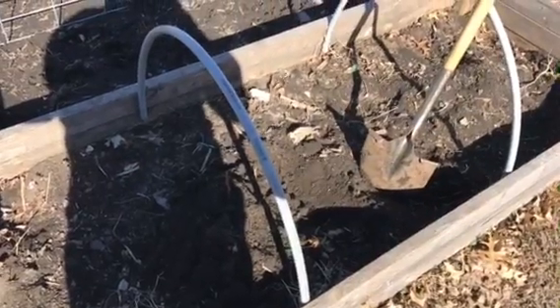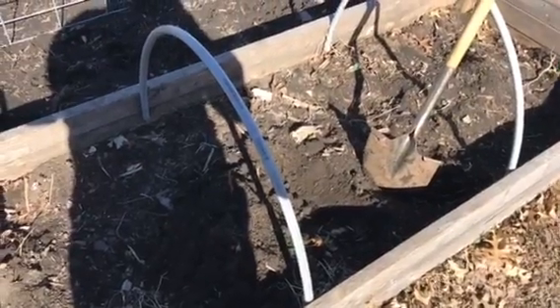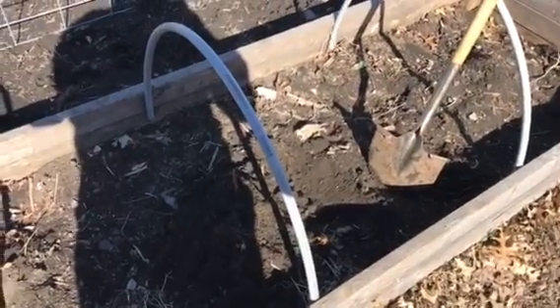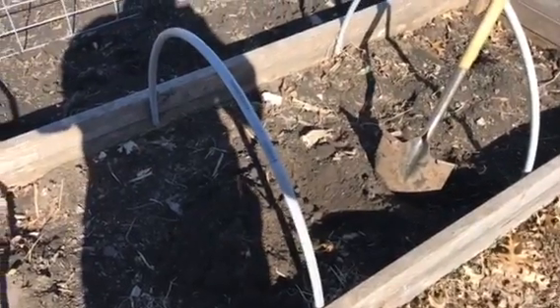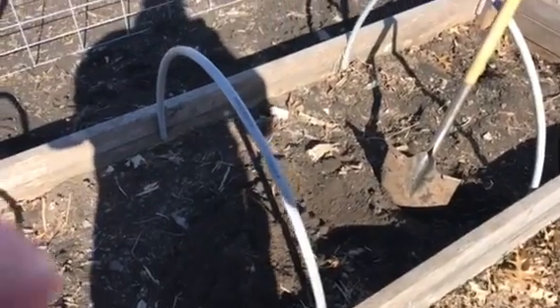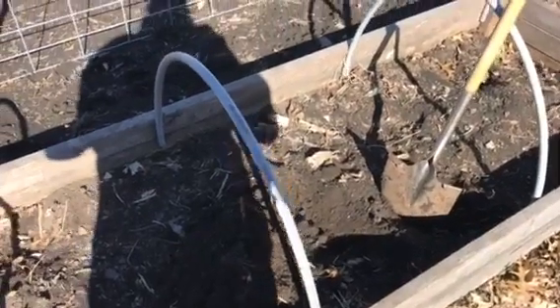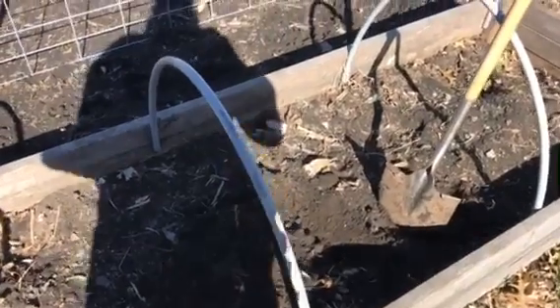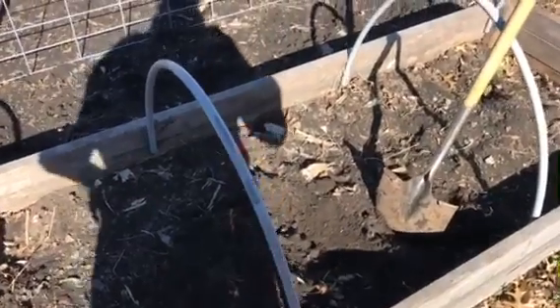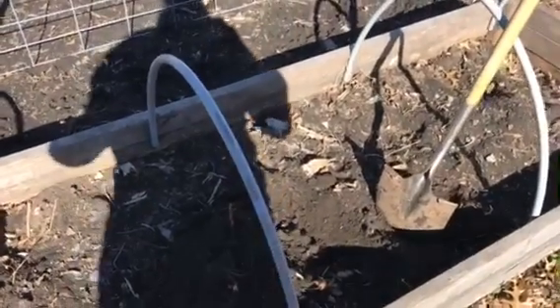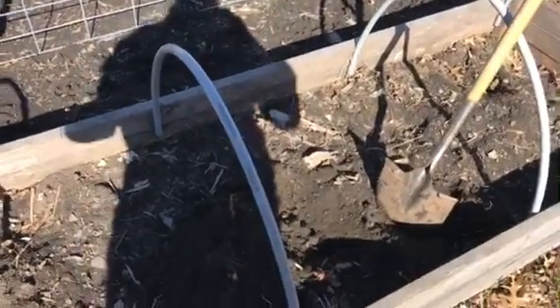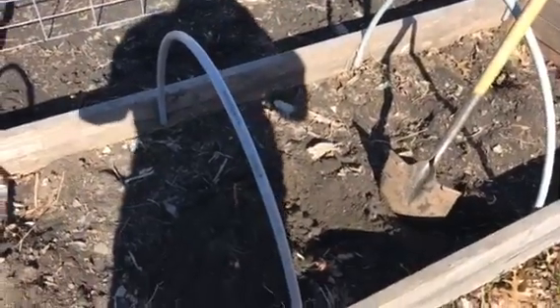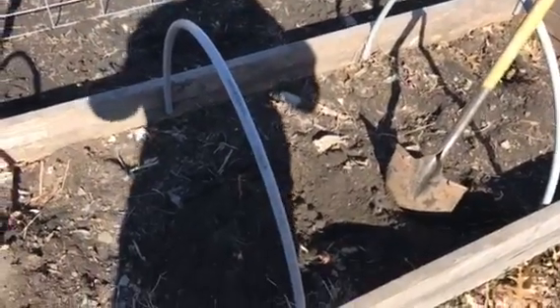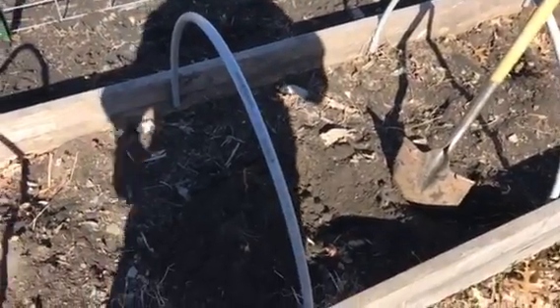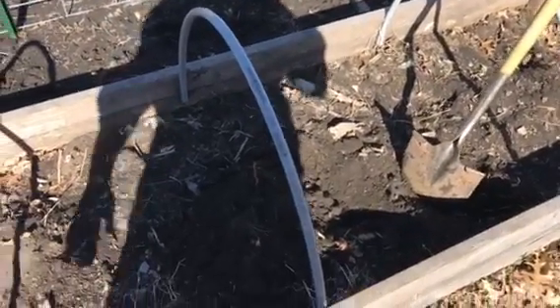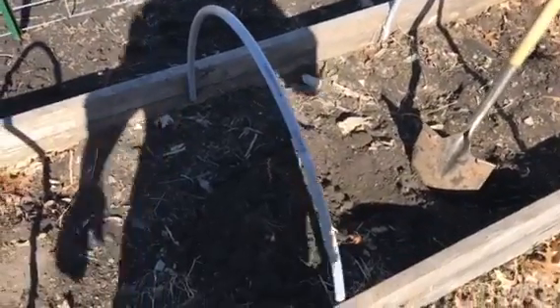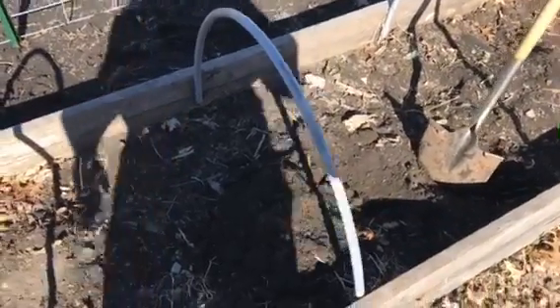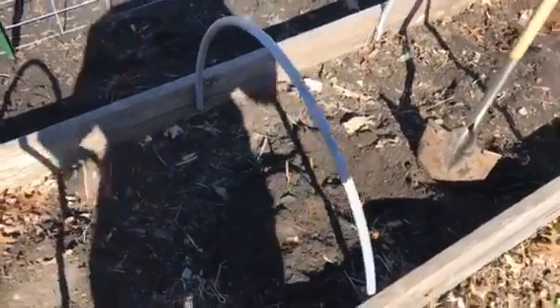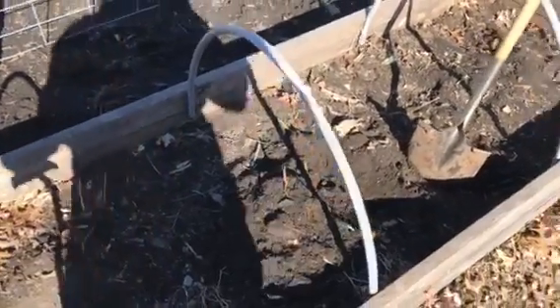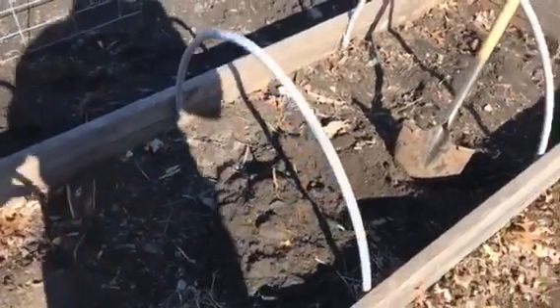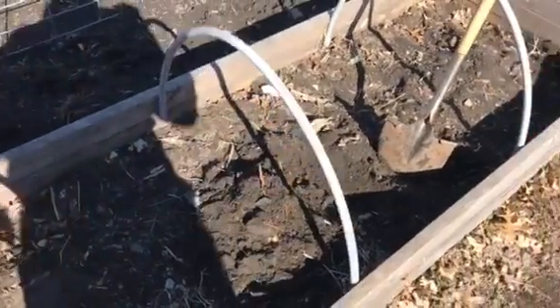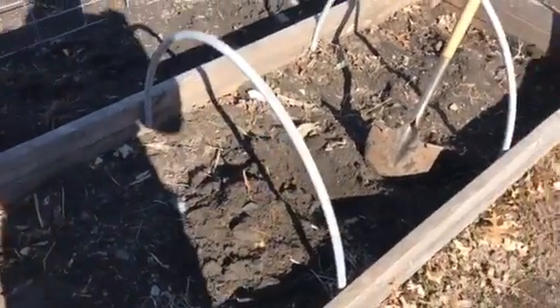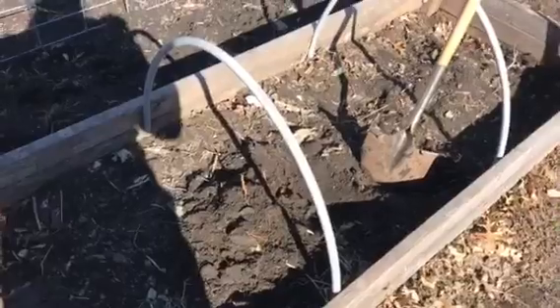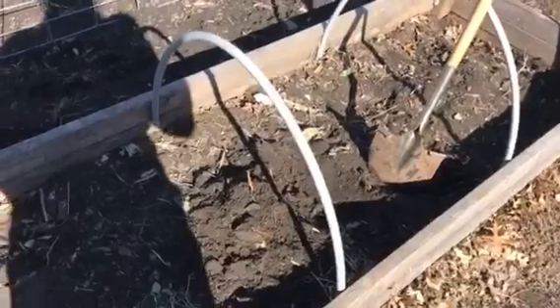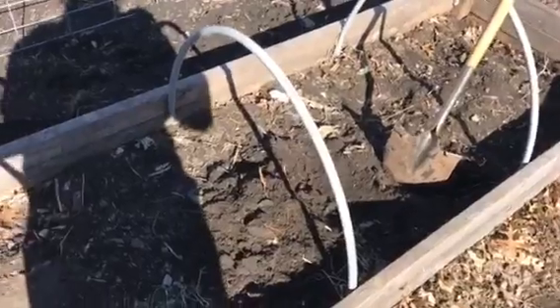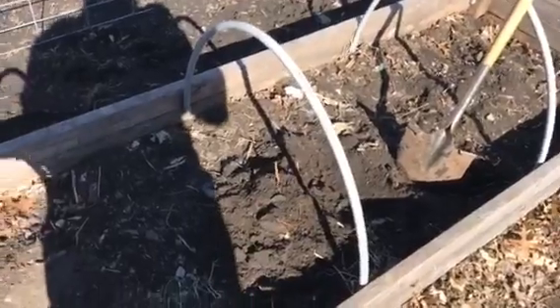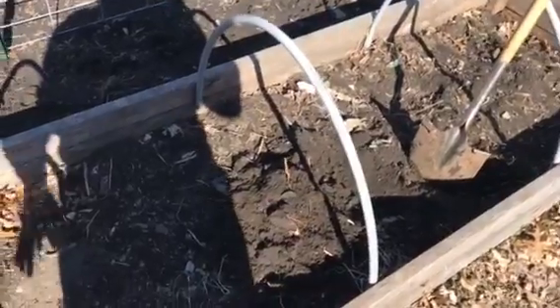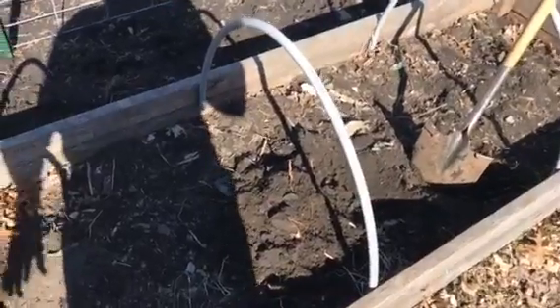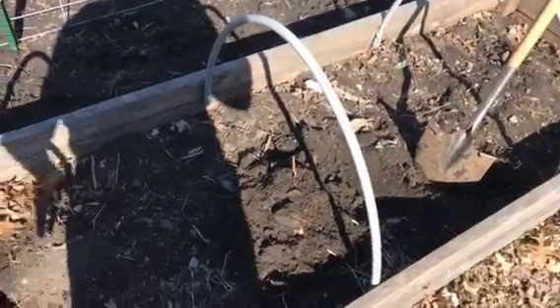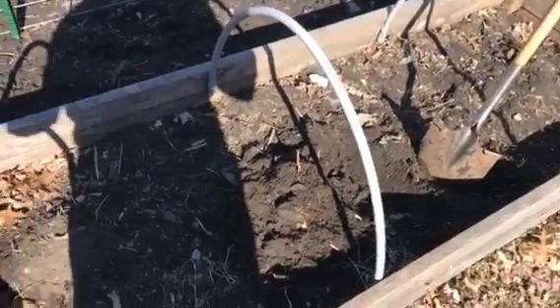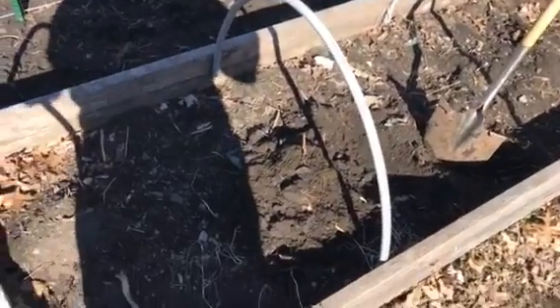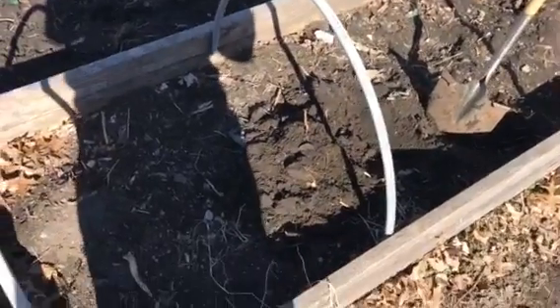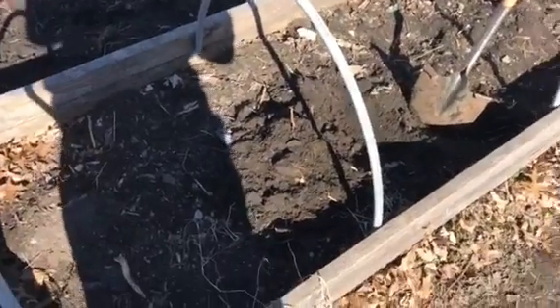What's up everybody? I've been doing a lot of updates on the greenhouse recently, so I thought I'd do an update on the hugelkultur beds.